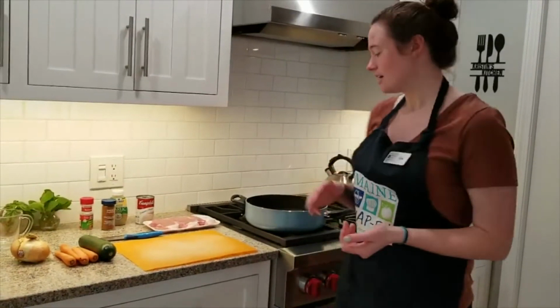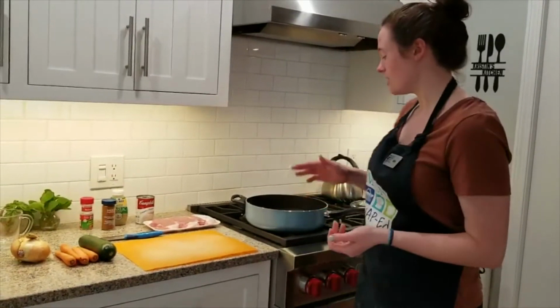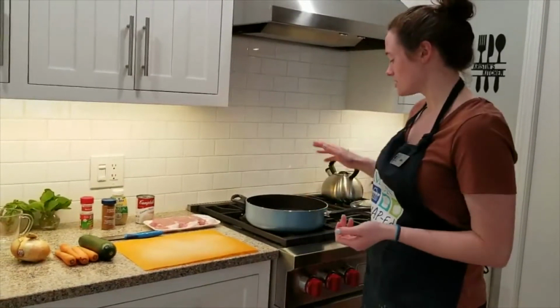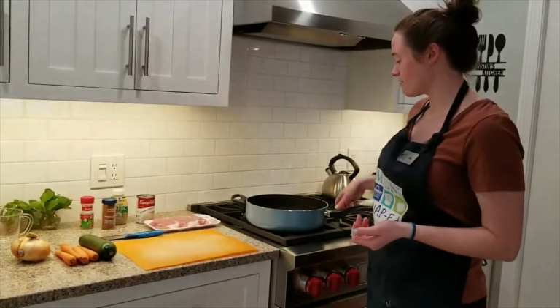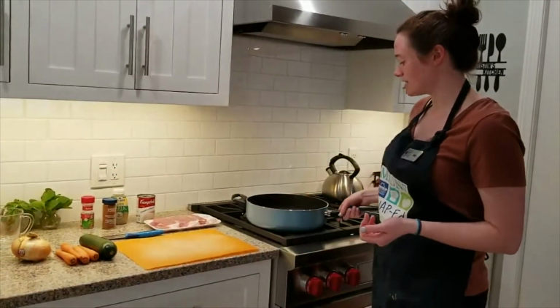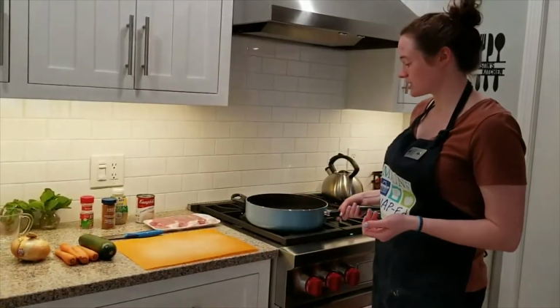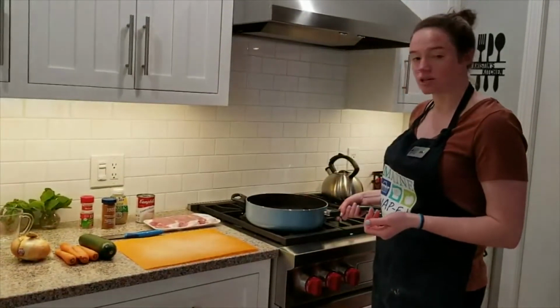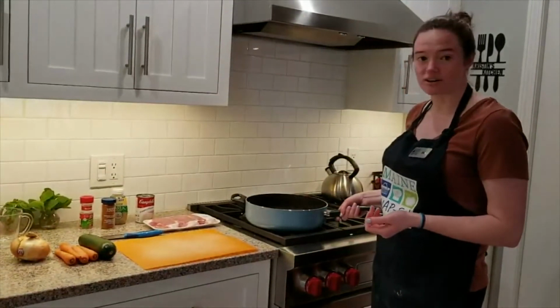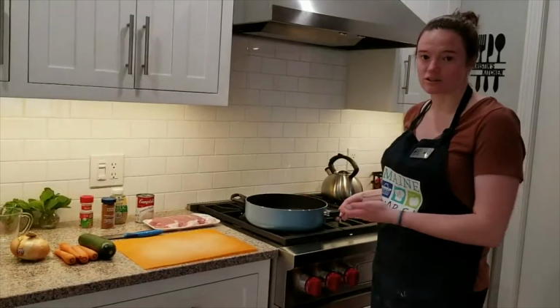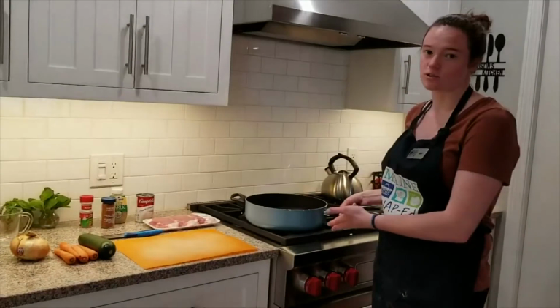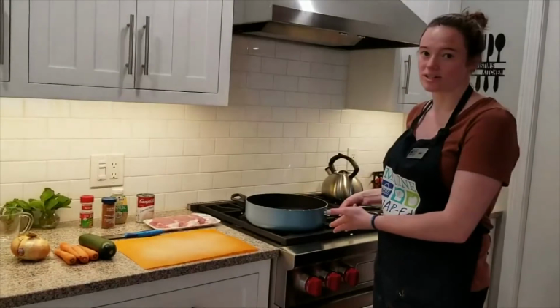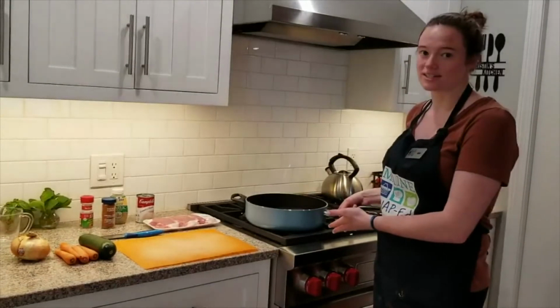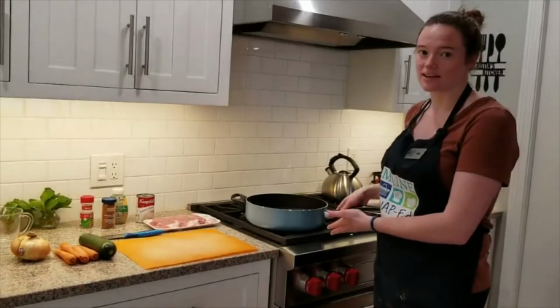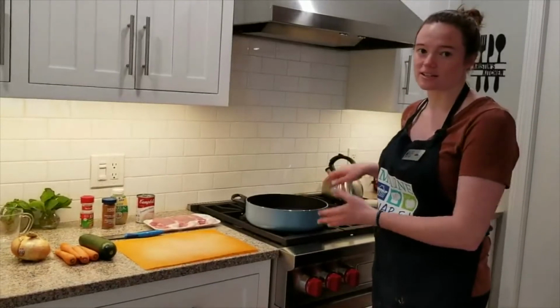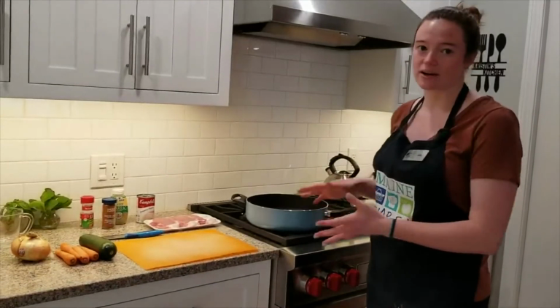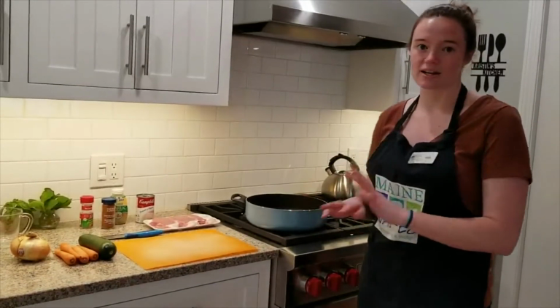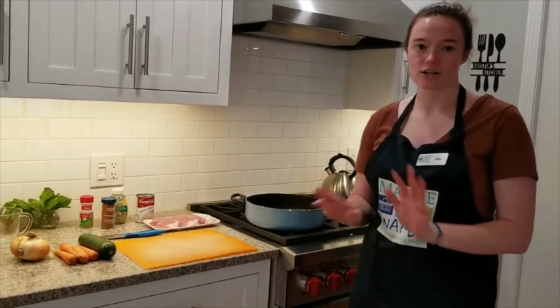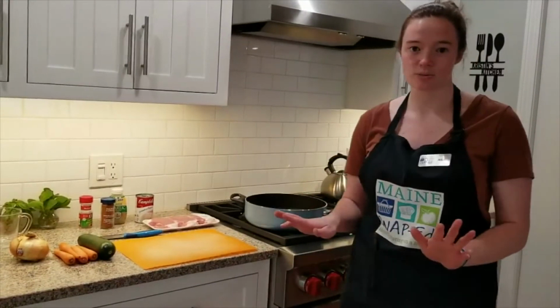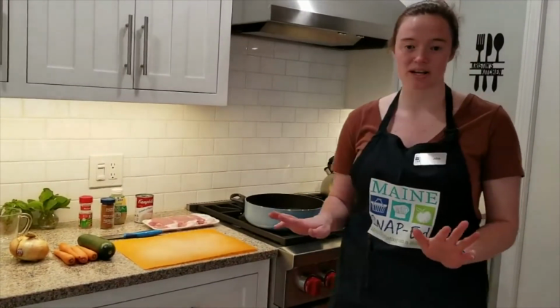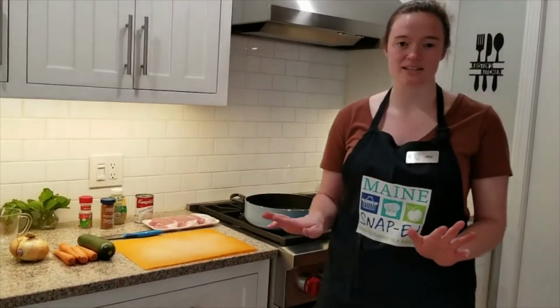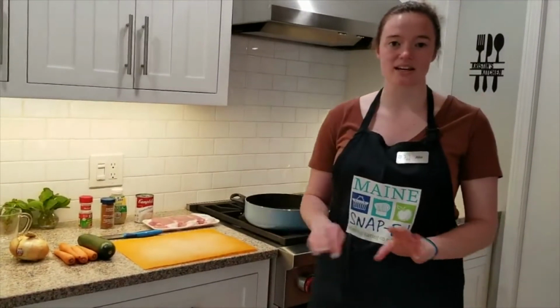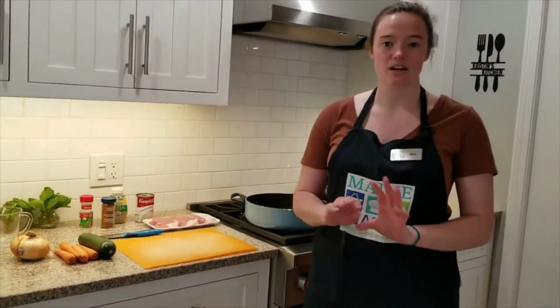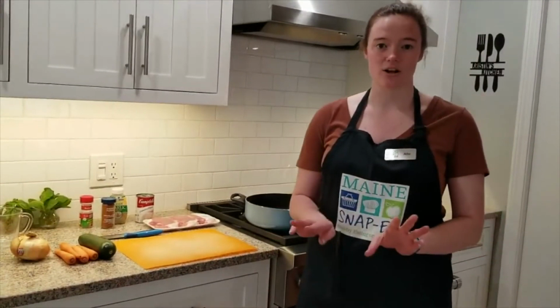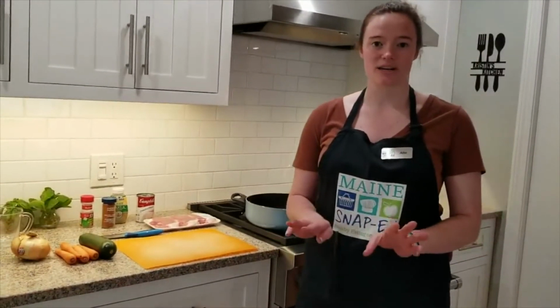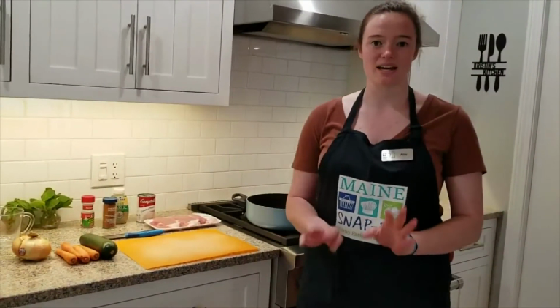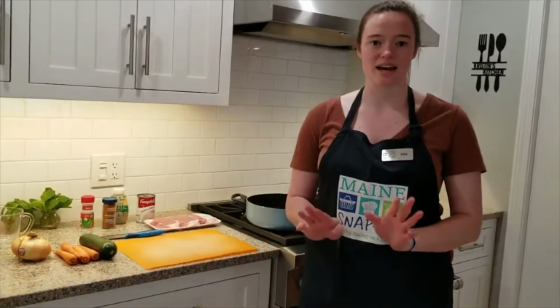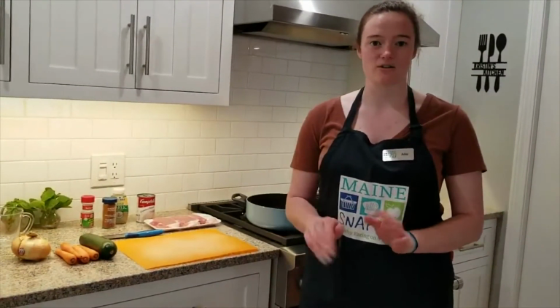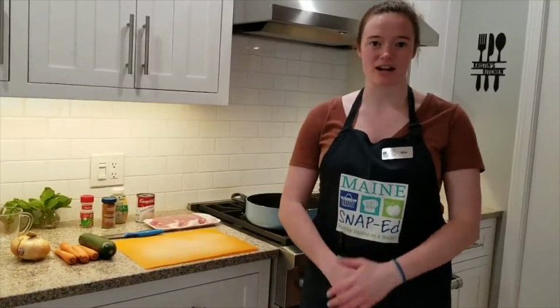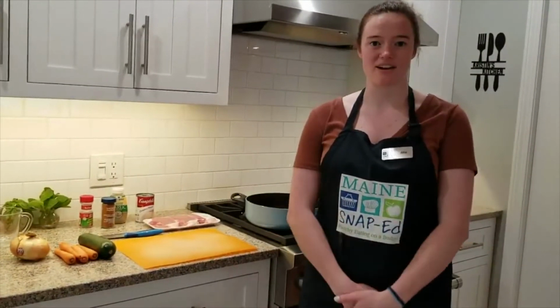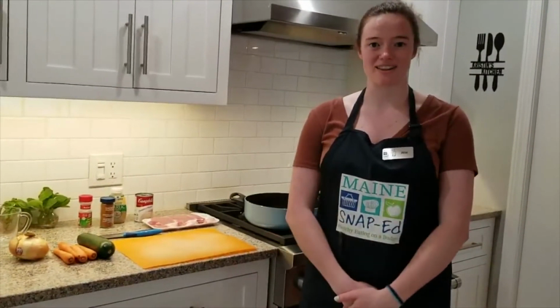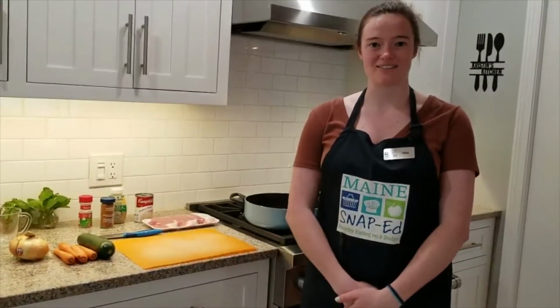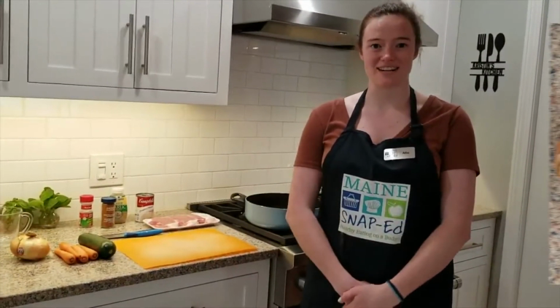Everything's going to be cooked in just one skillet. So again, super easy, low key, and you should have everything you need.